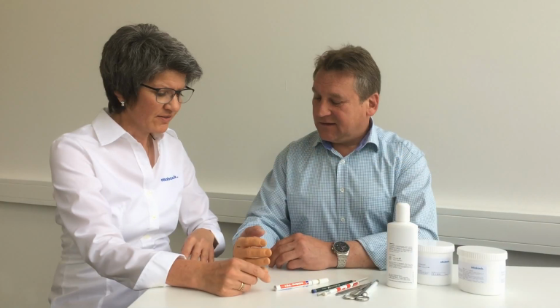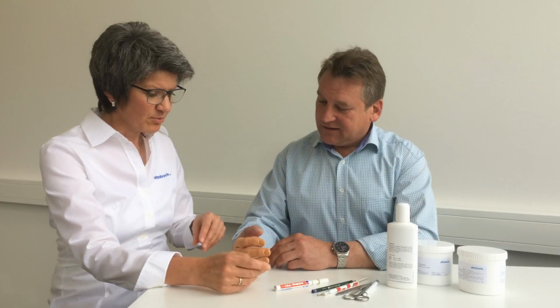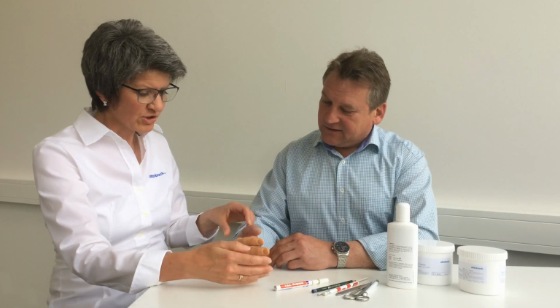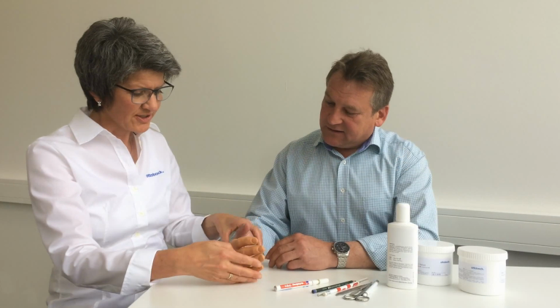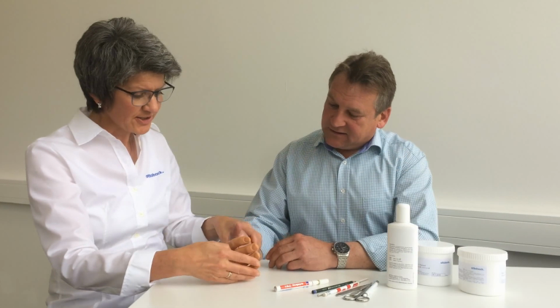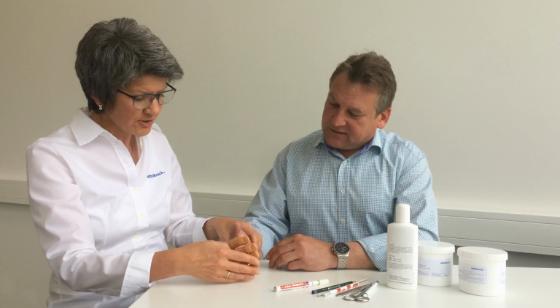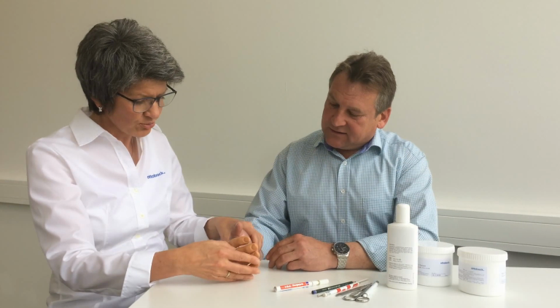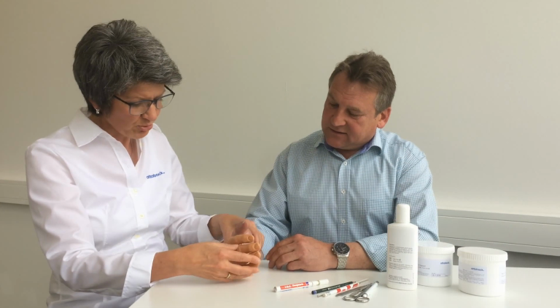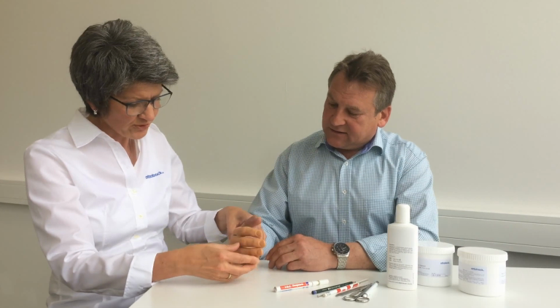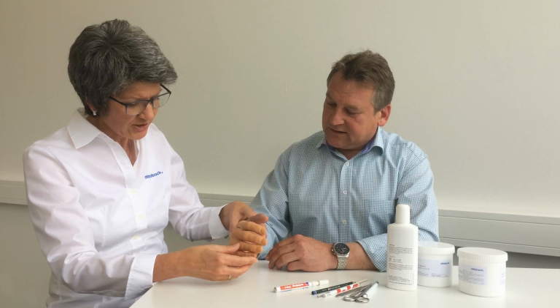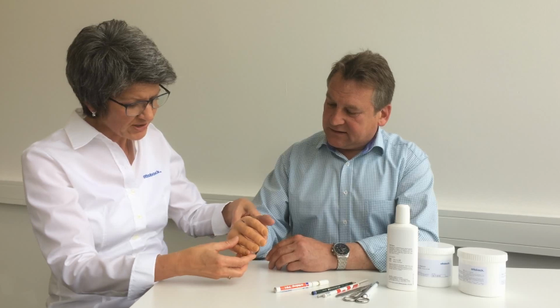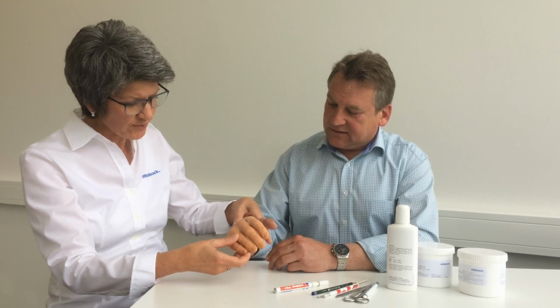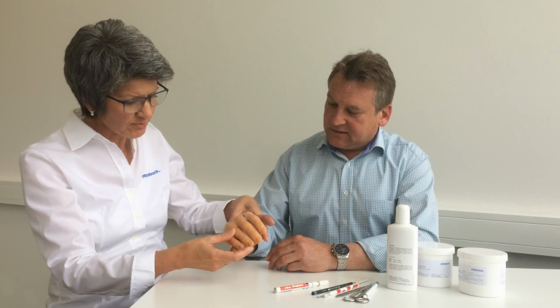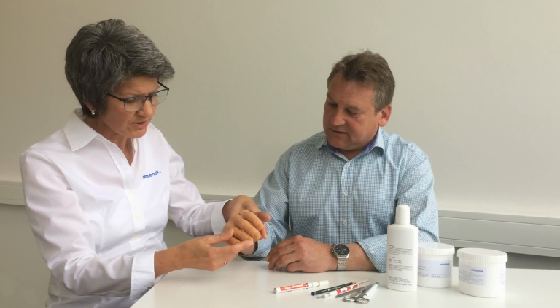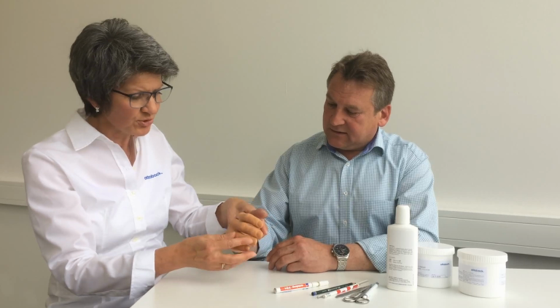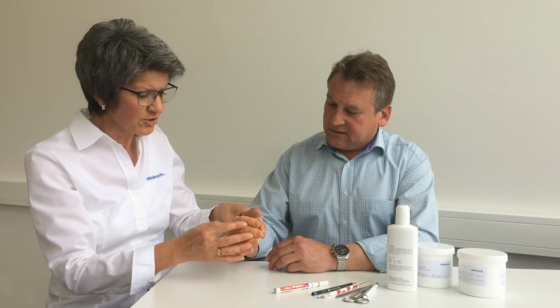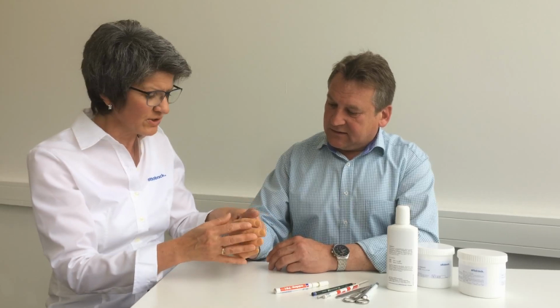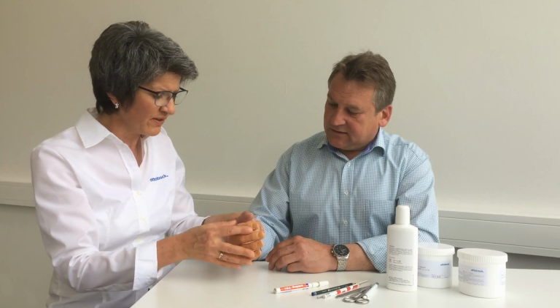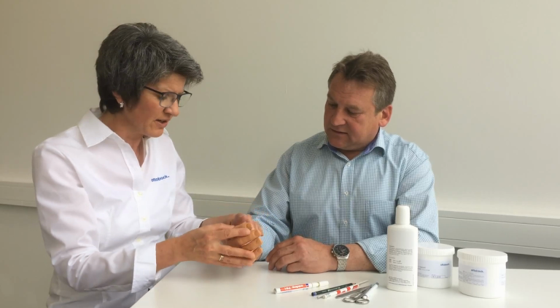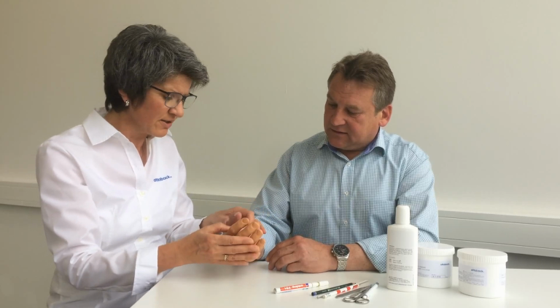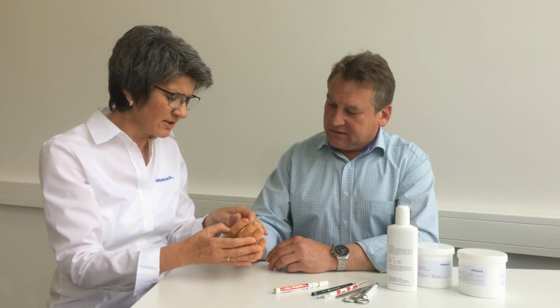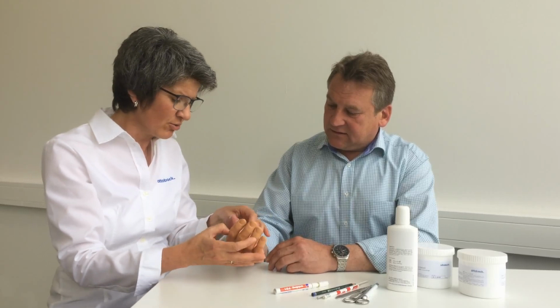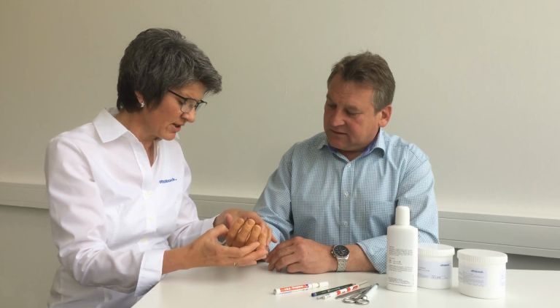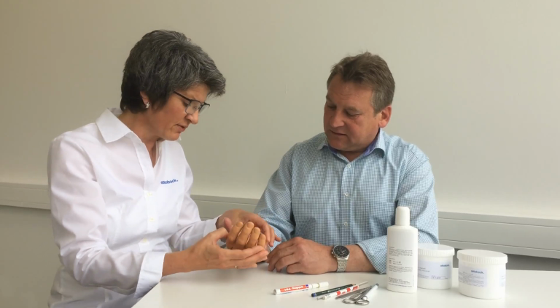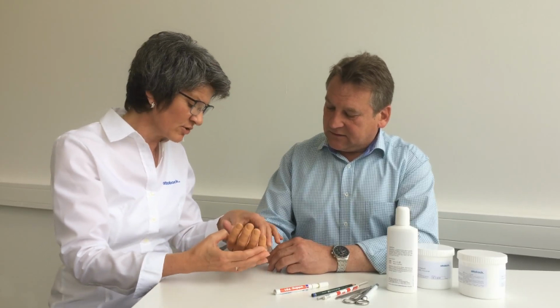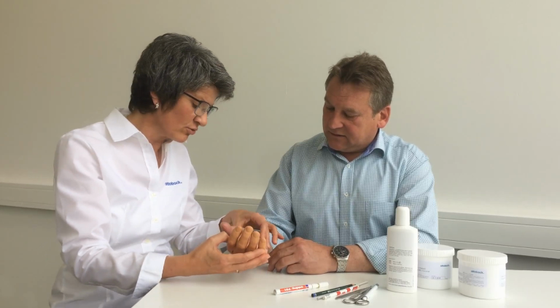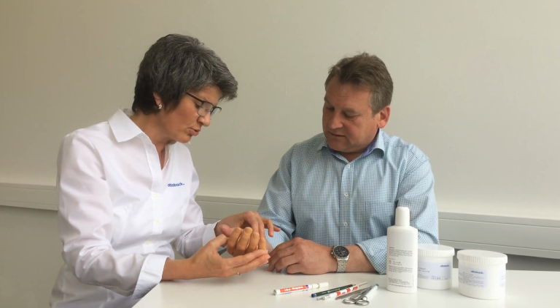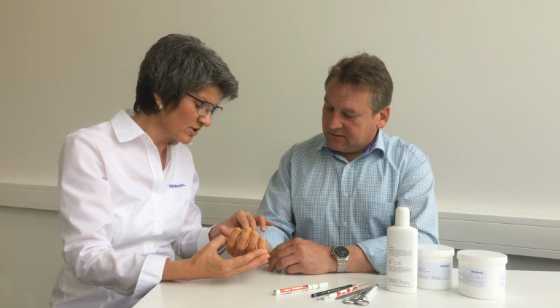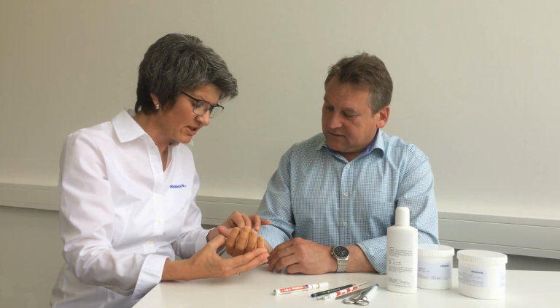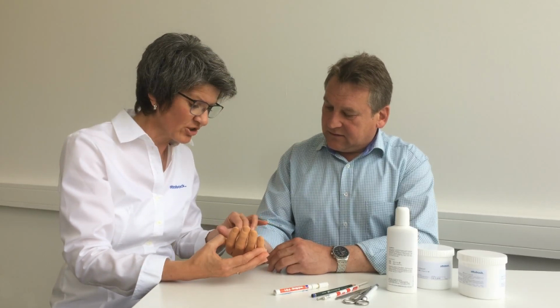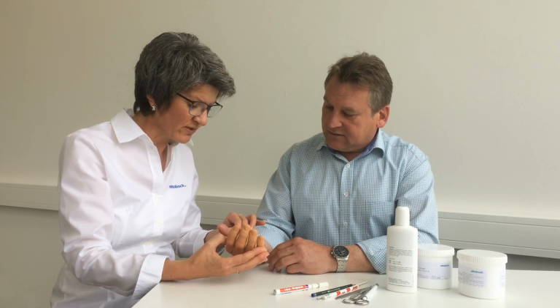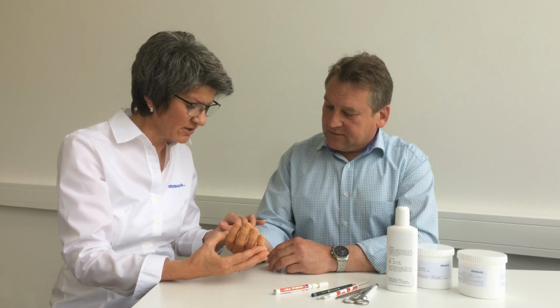Once the prosthesis is on, I check the fit, the position of the fingers, the thumb enclosure, and the proximal socket brim.